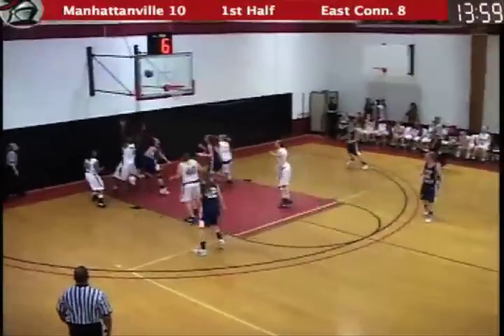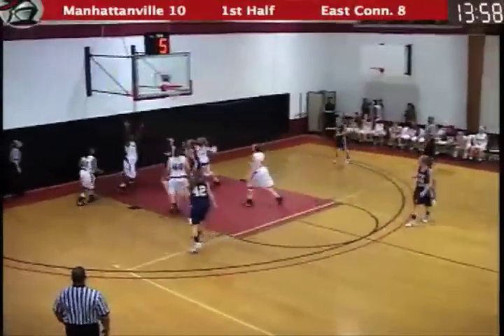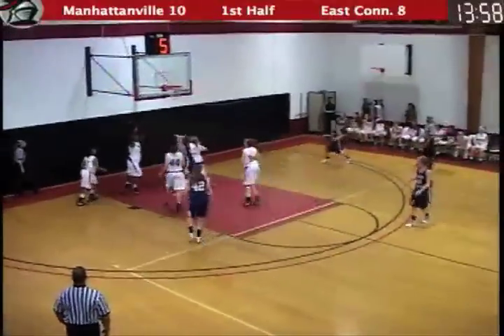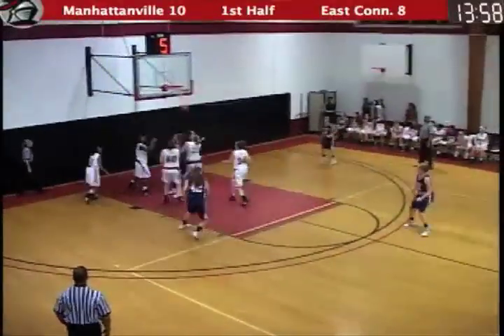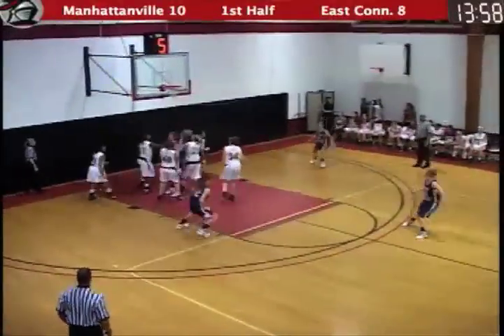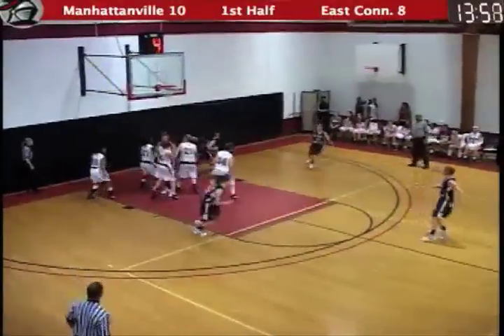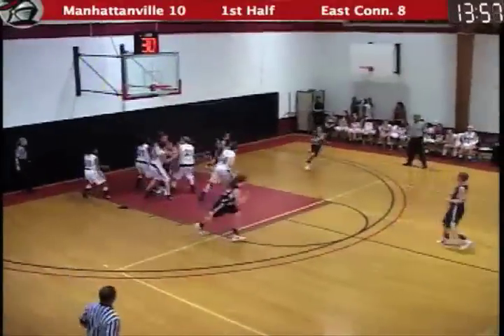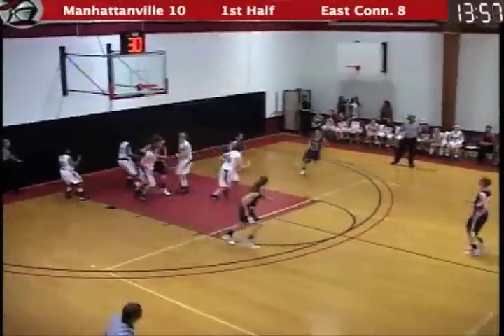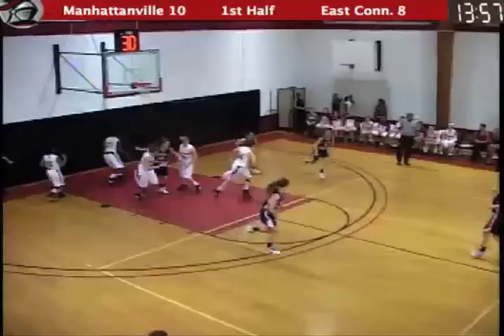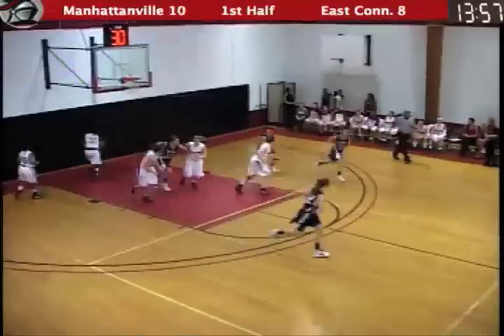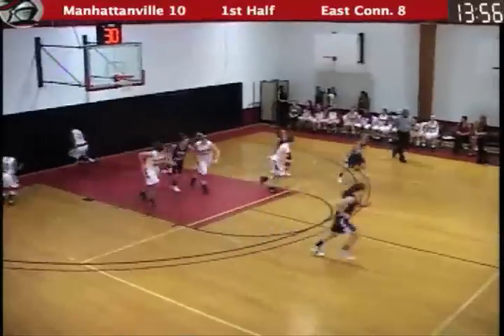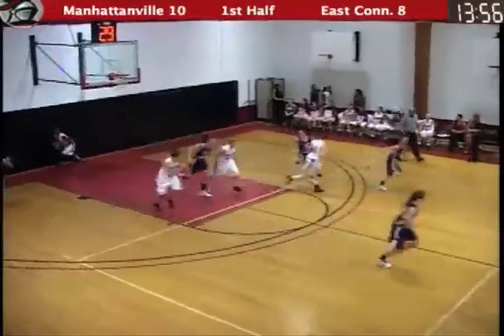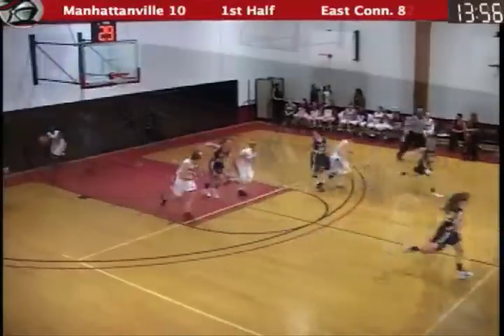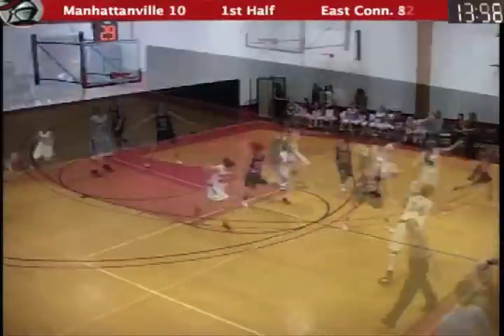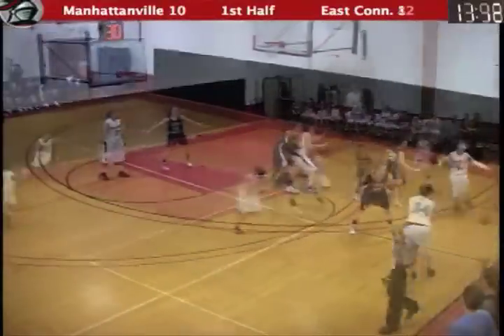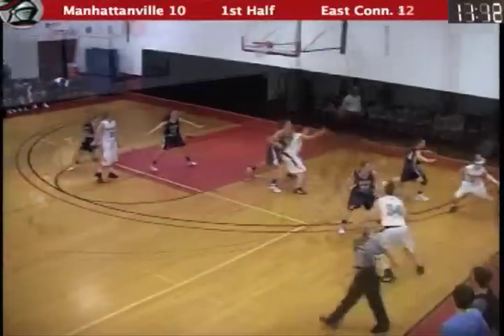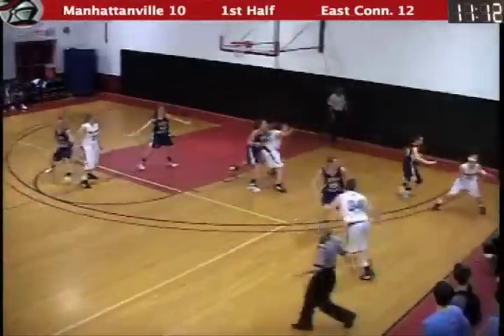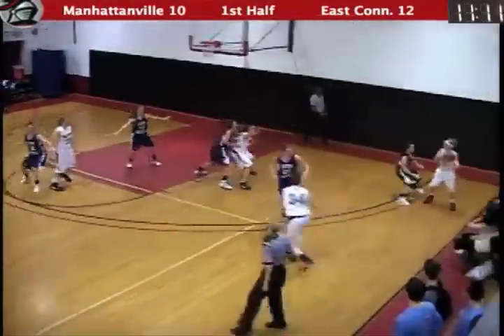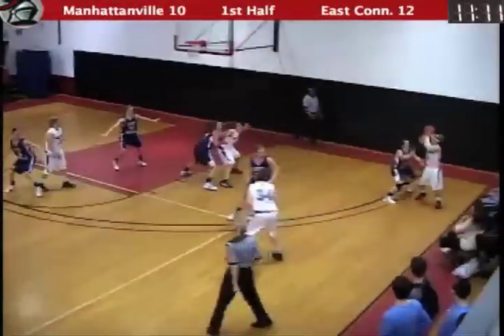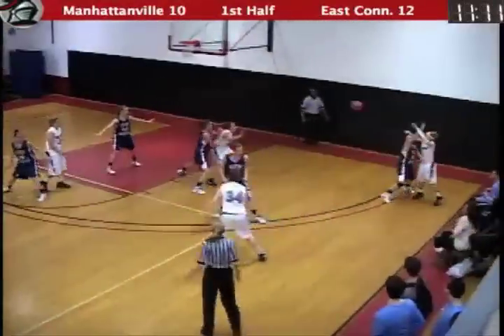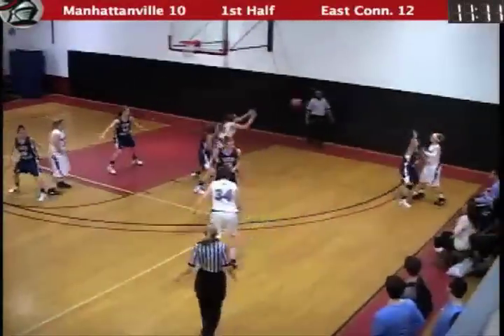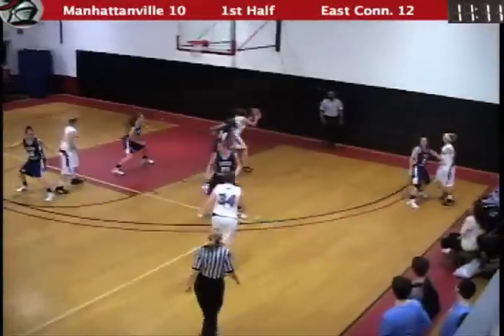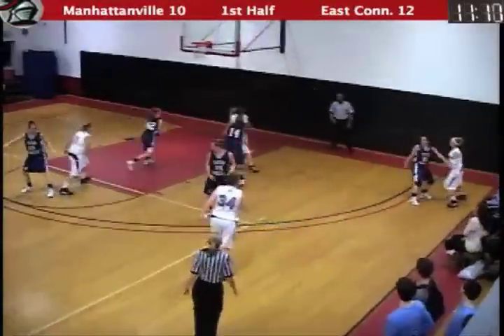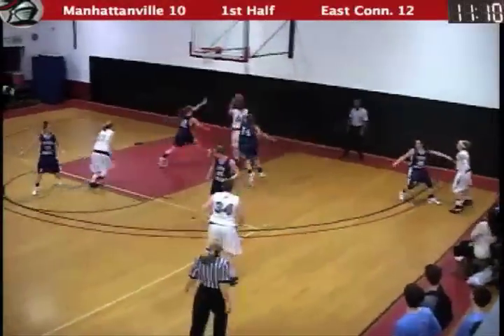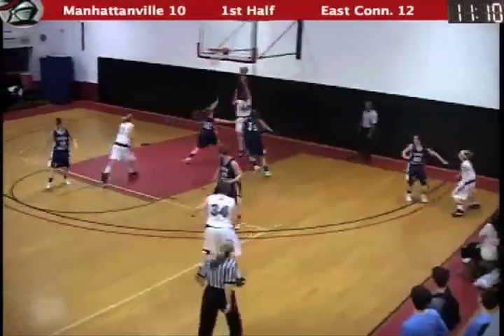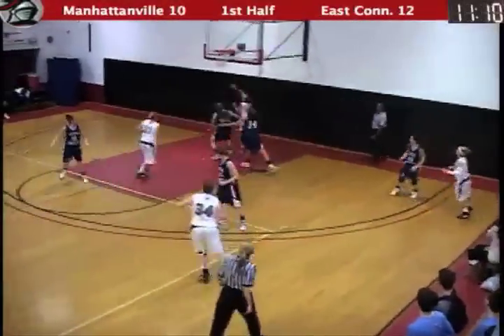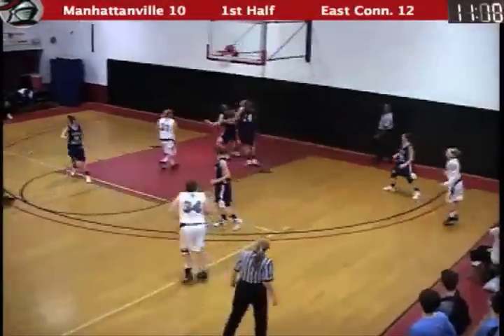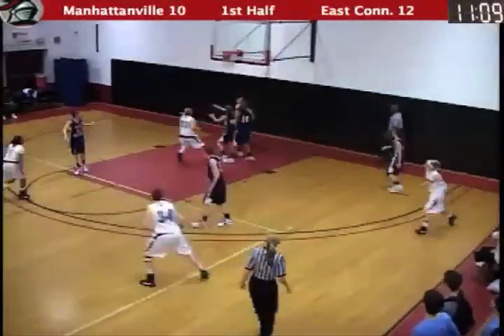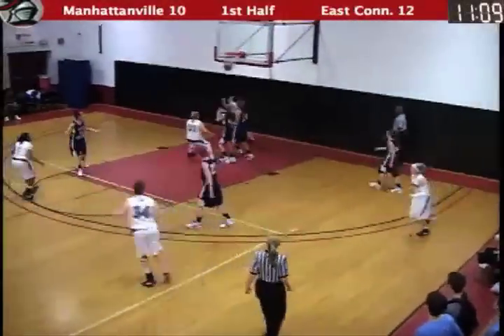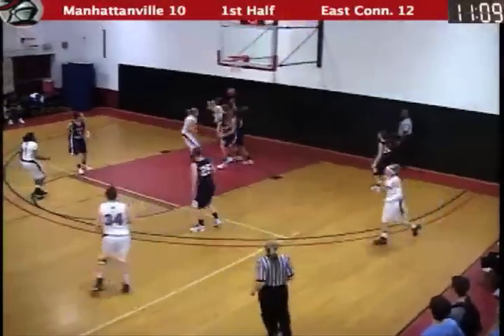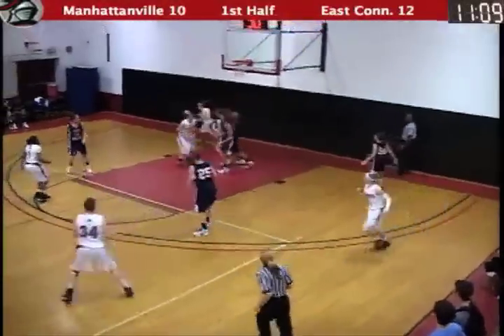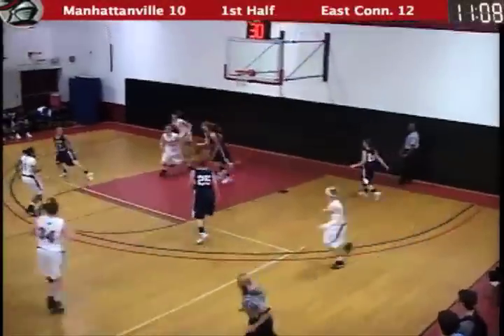It looks a lot like the offense you saw up at Oneonta. They're doing a nice job rebounding the ball — kicked inside. Lamp is up and good.